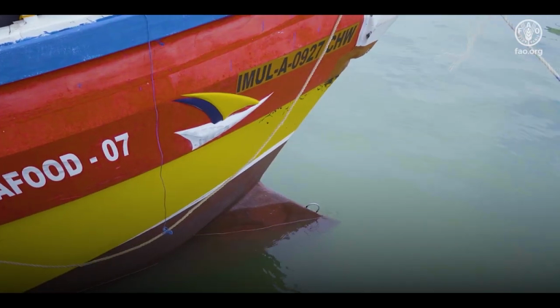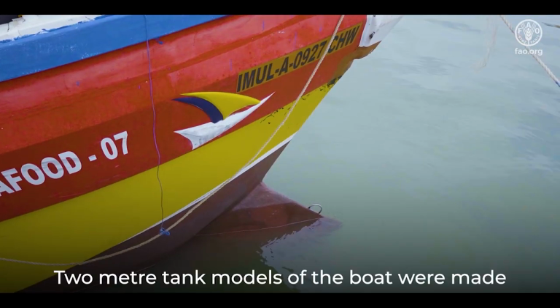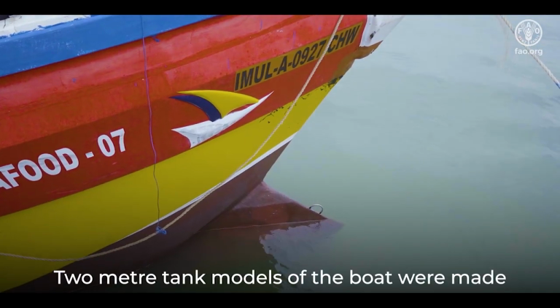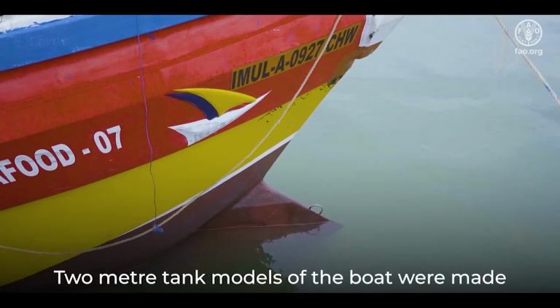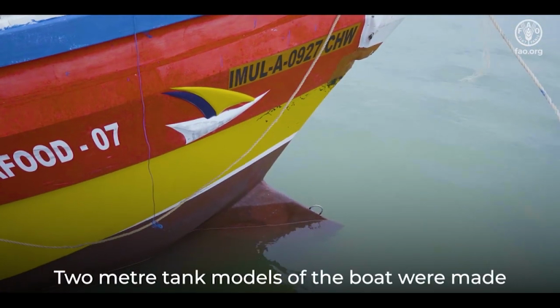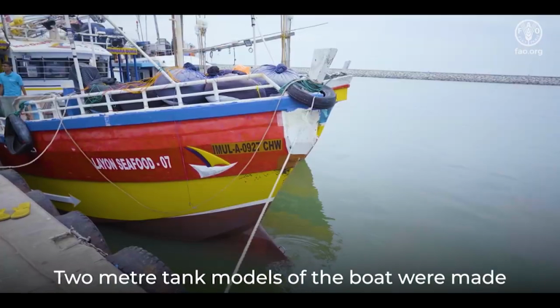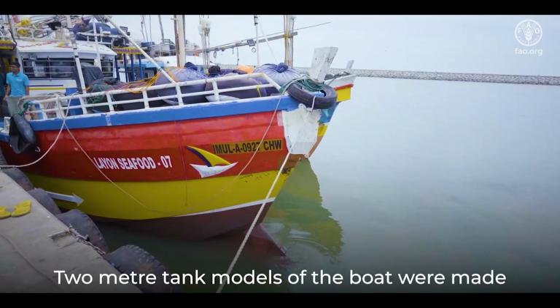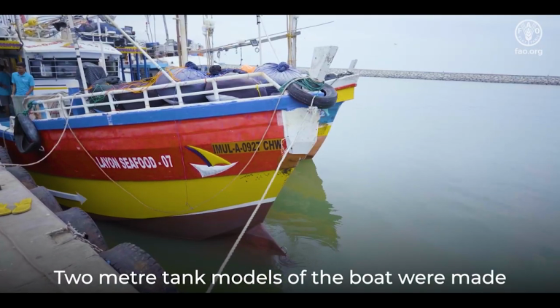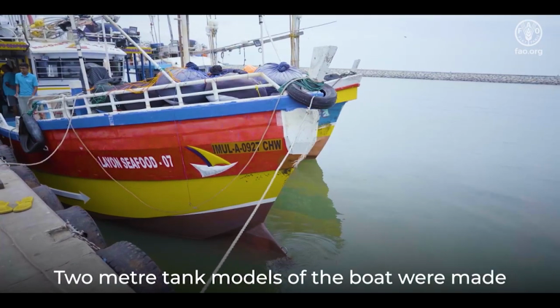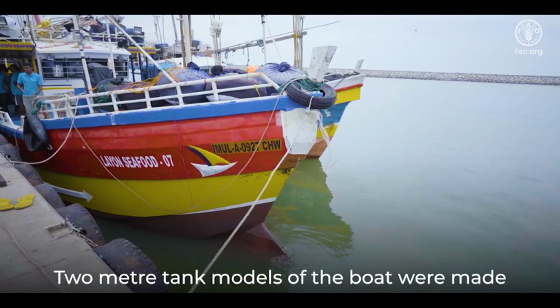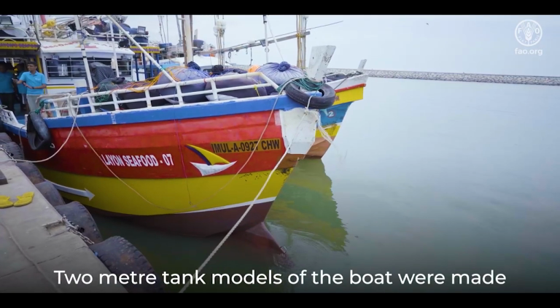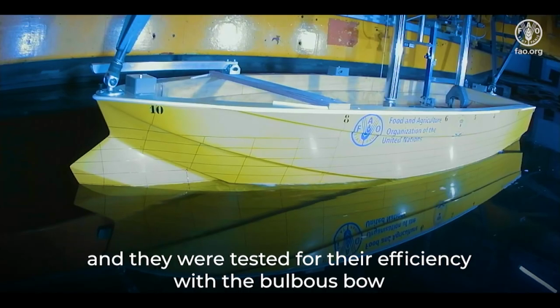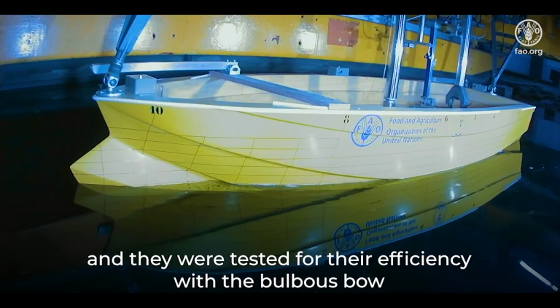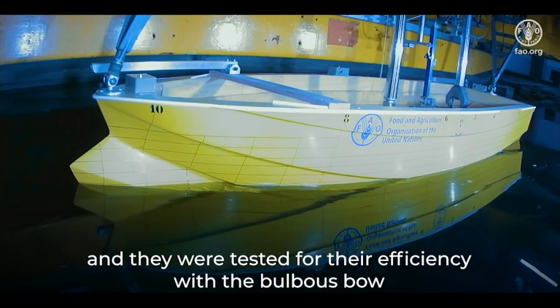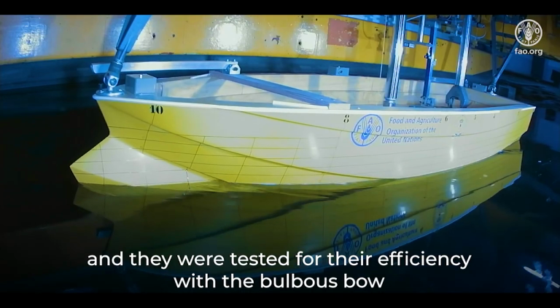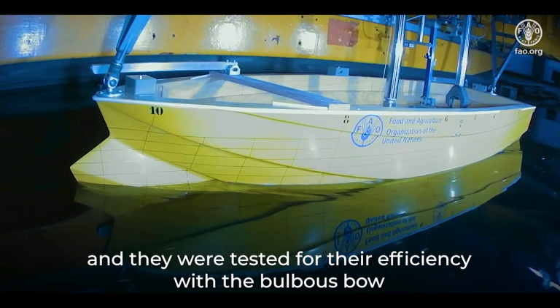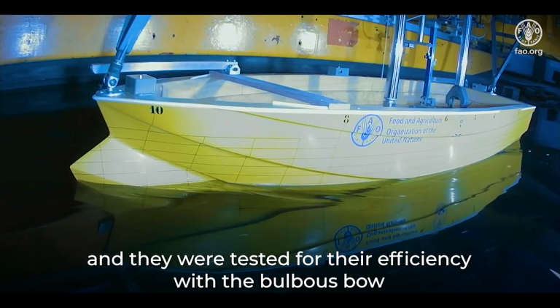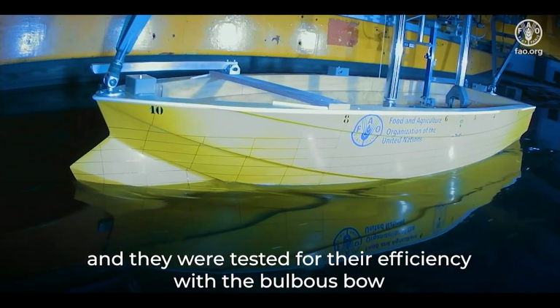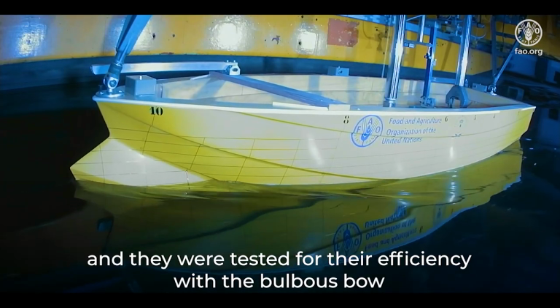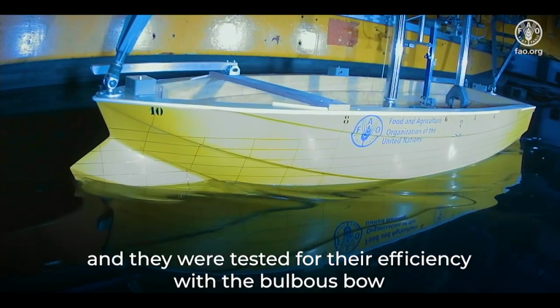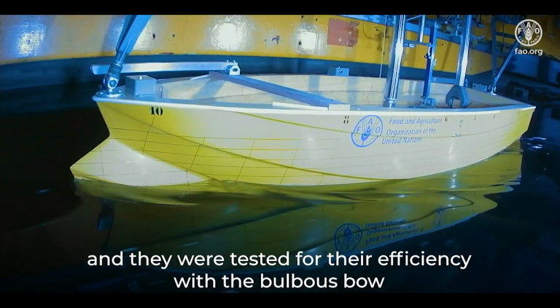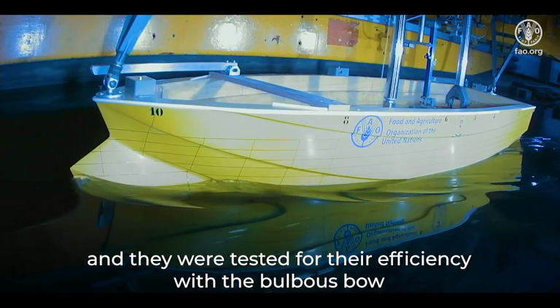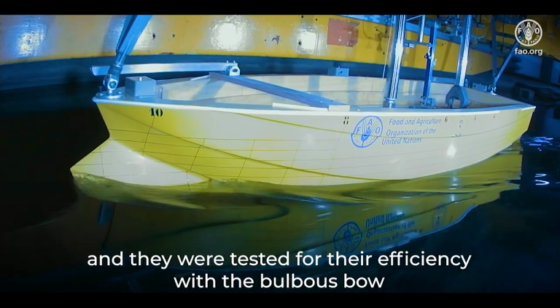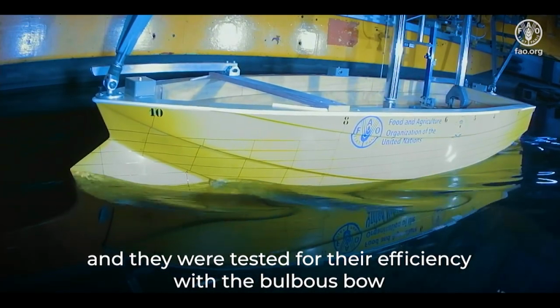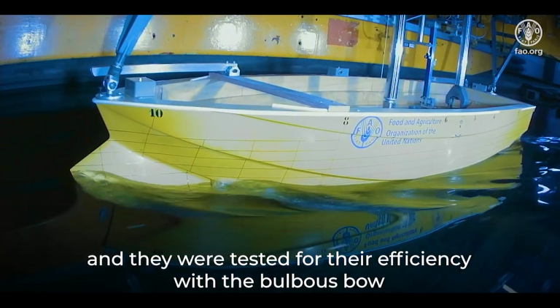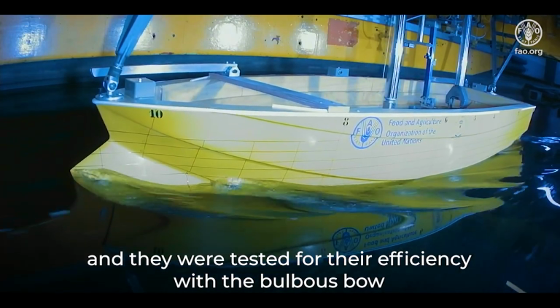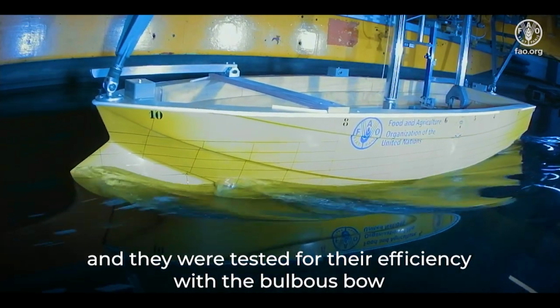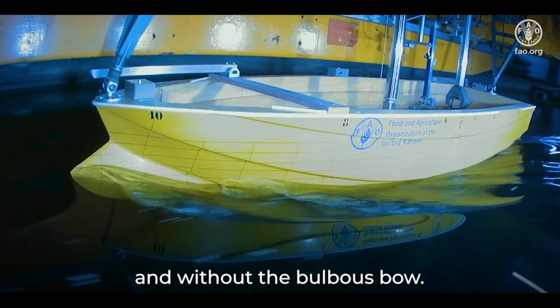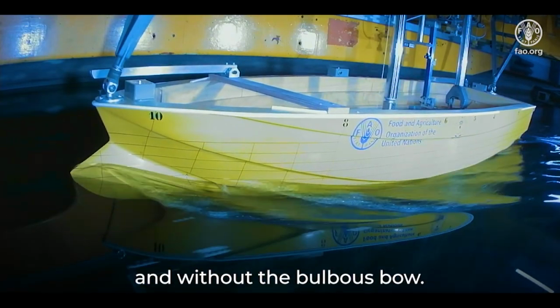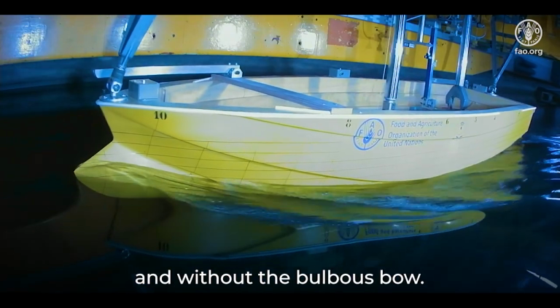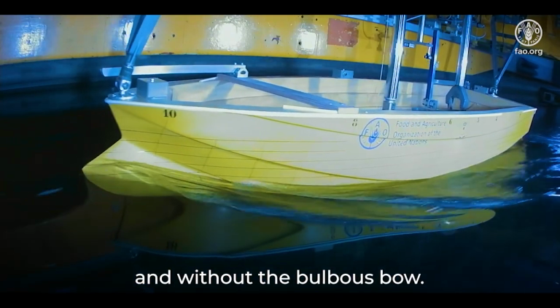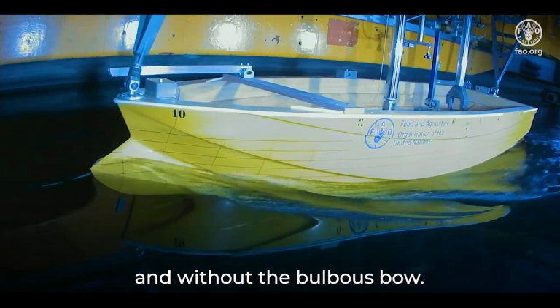Two-meter tank models of the boat were made and they were tested for efficiency with the bulbous bow and without the bulbous bow.